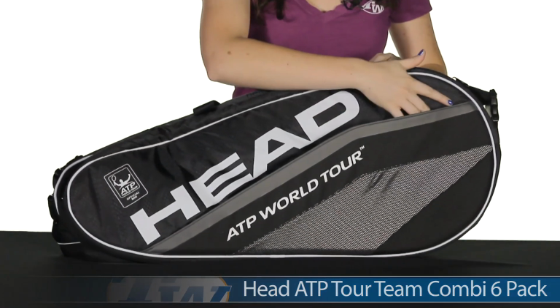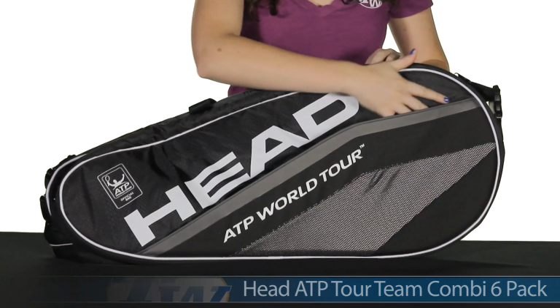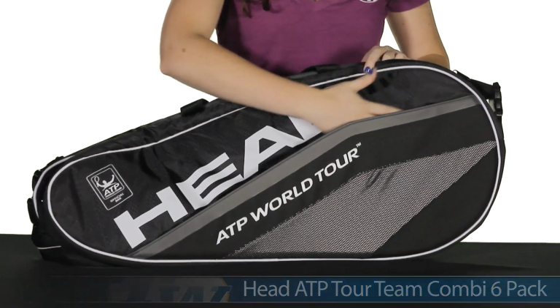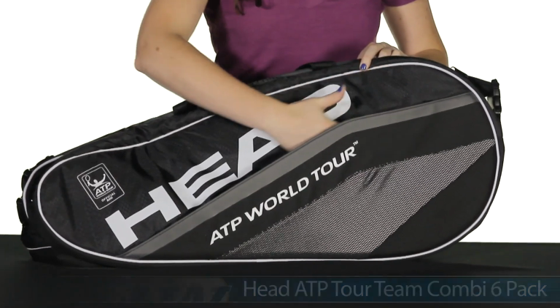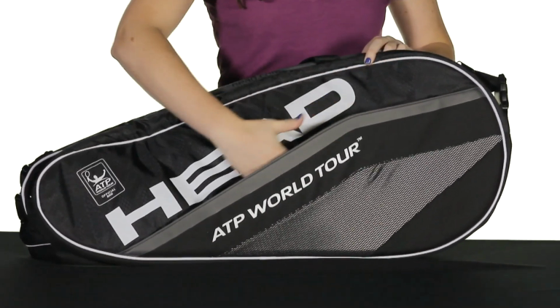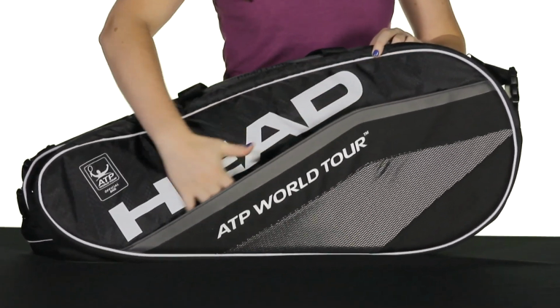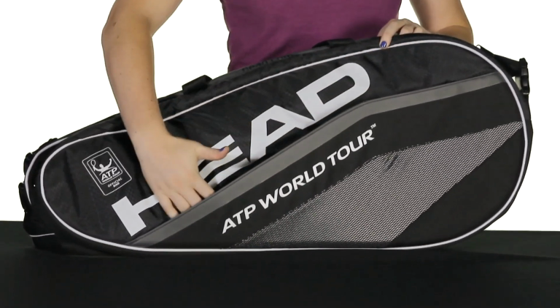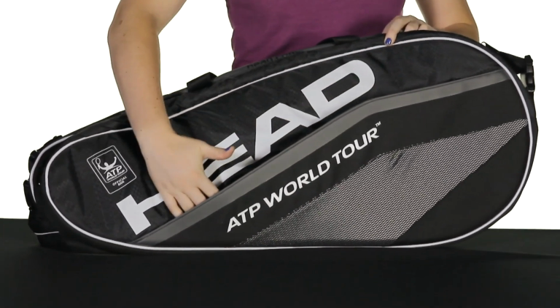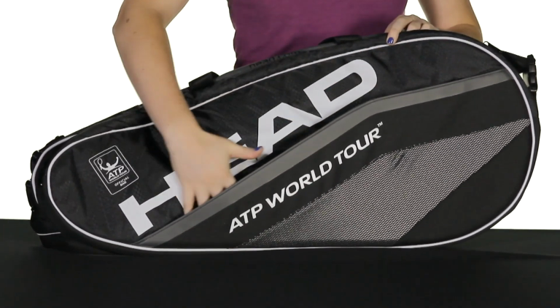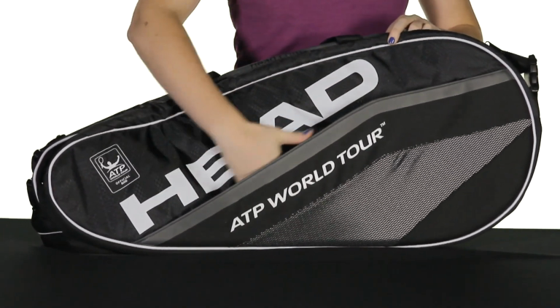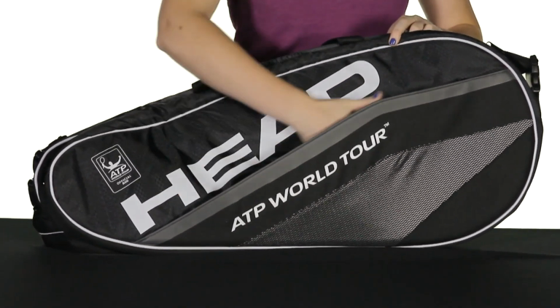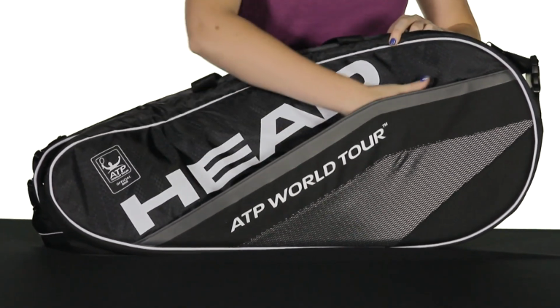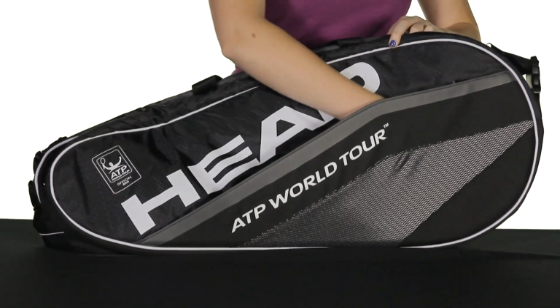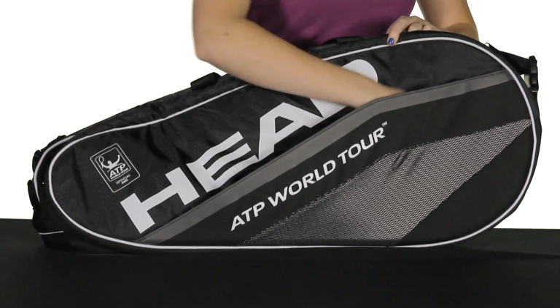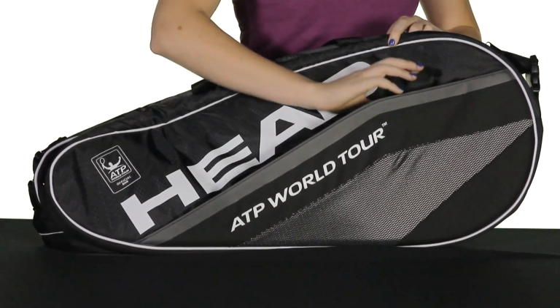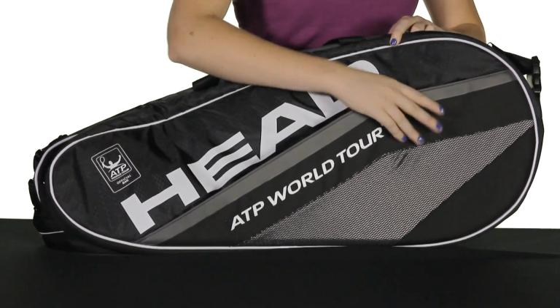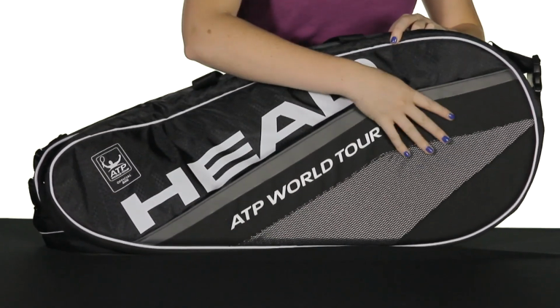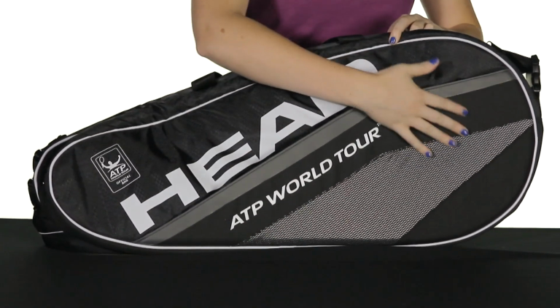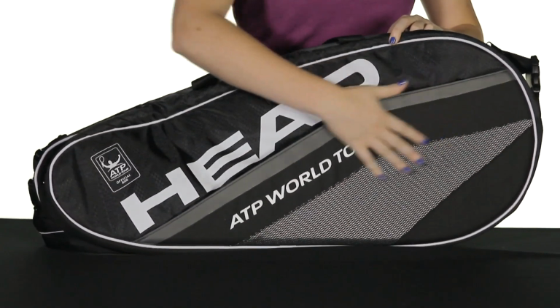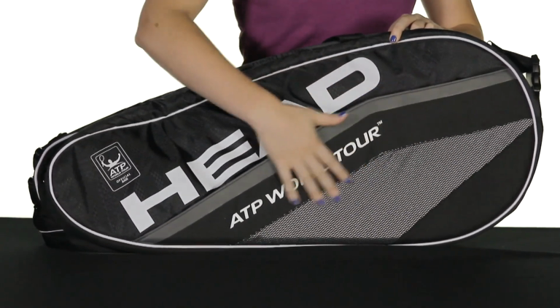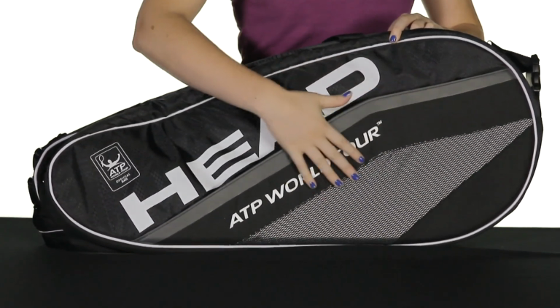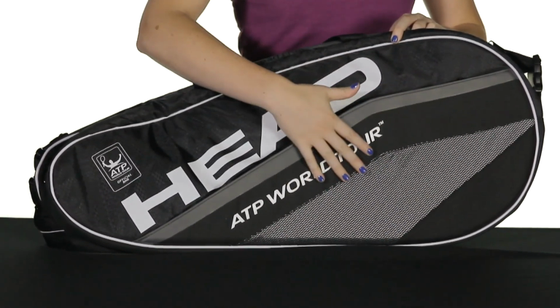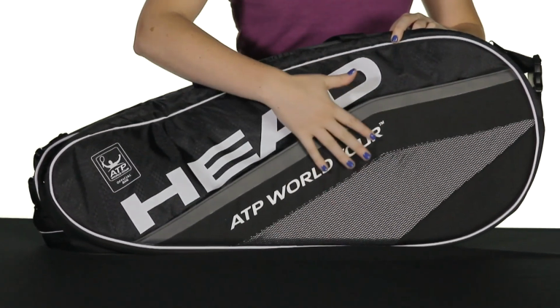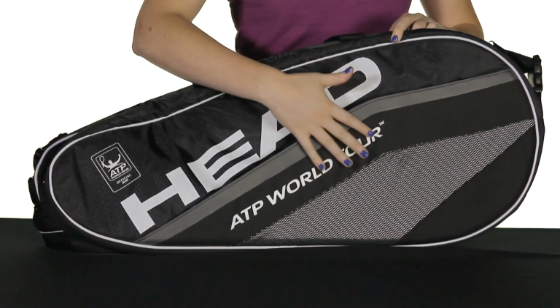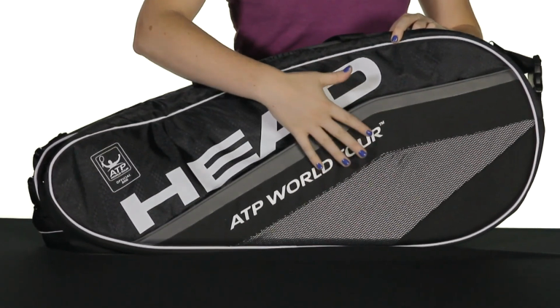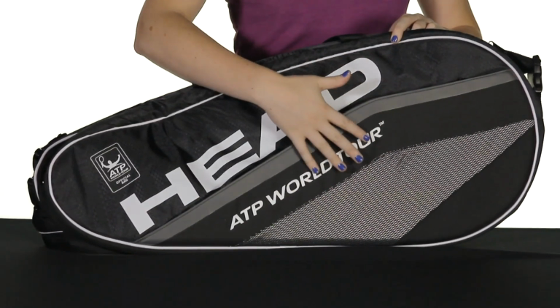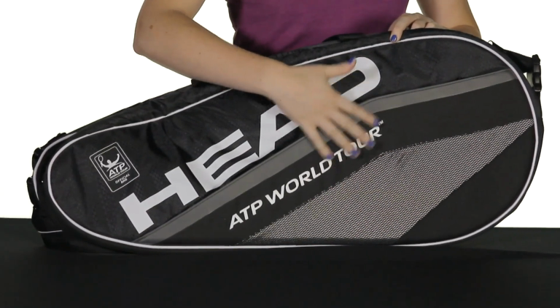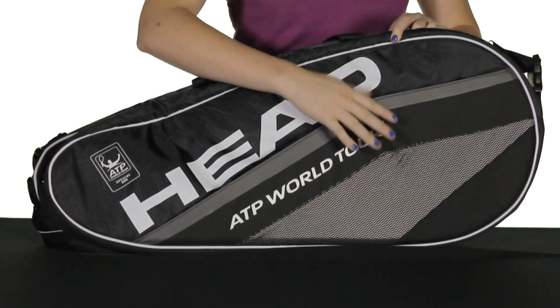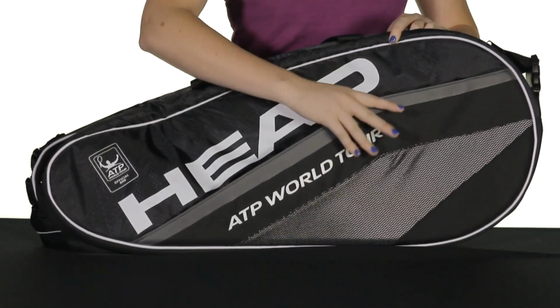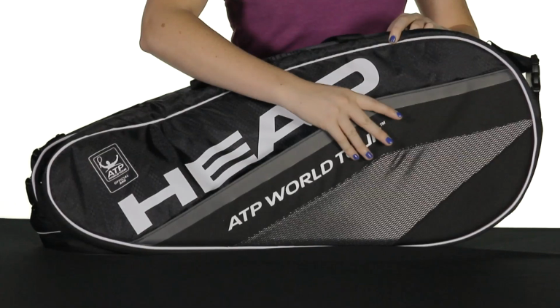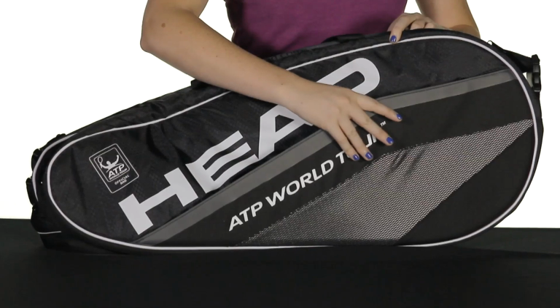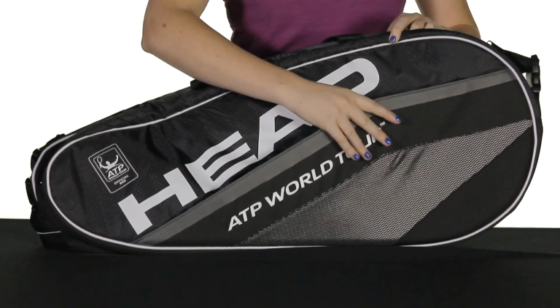There's a front accessories pocket here, as you can see, and it has a harder outer shell so it's going to protect whatever's inside of this pocket.